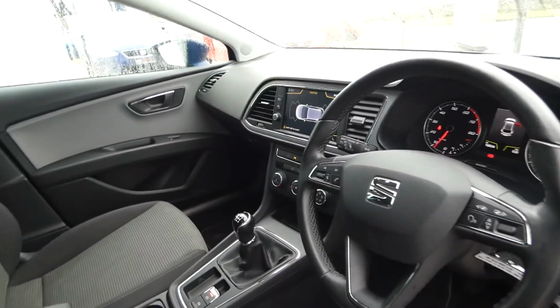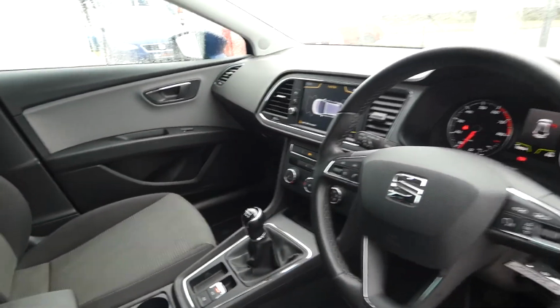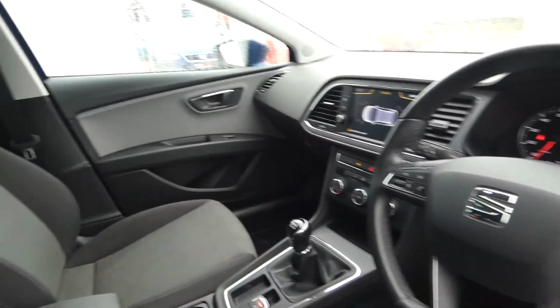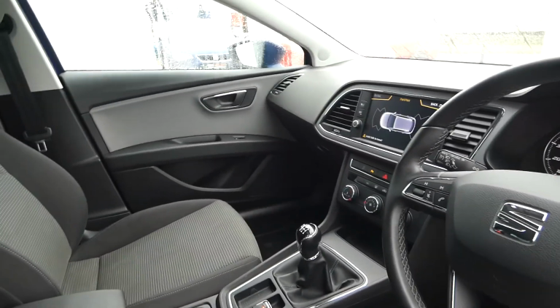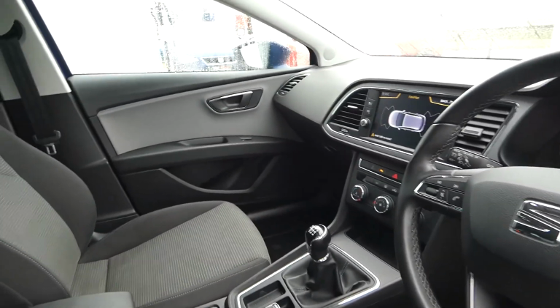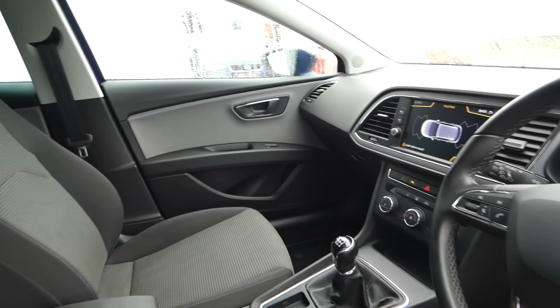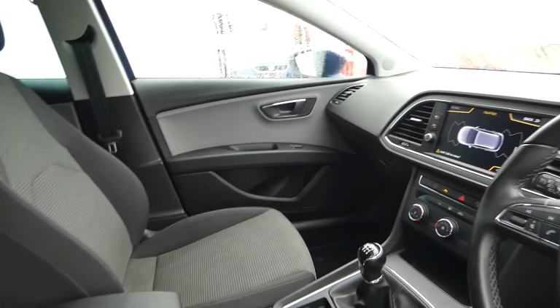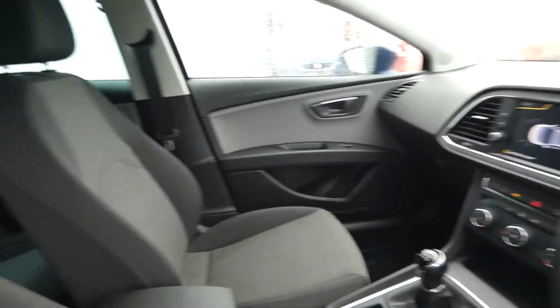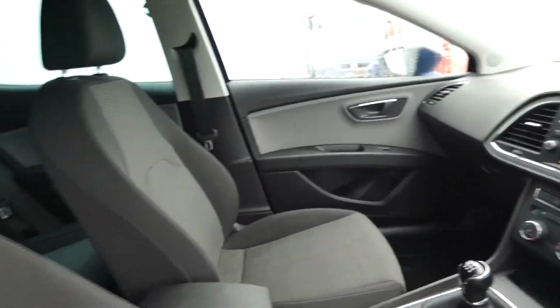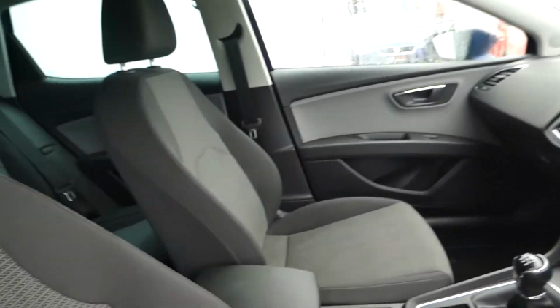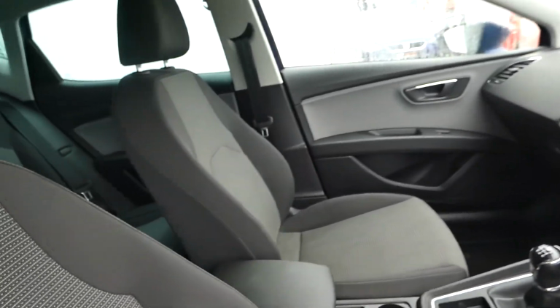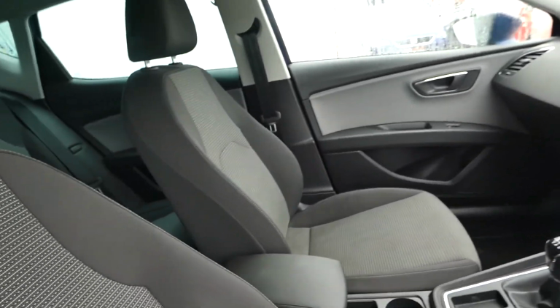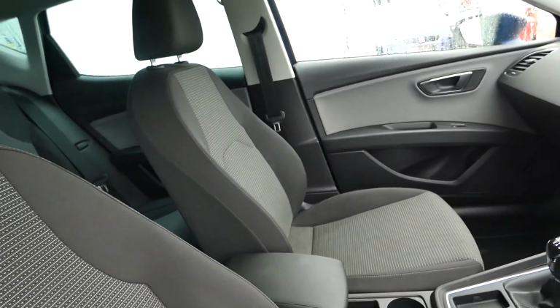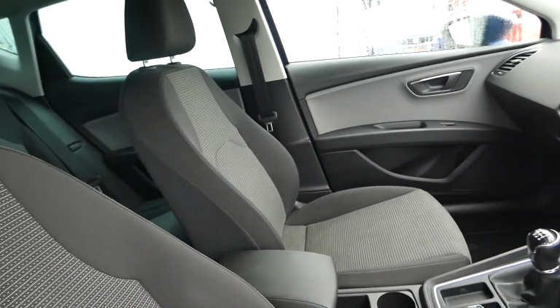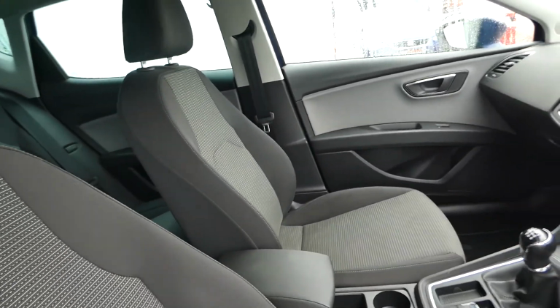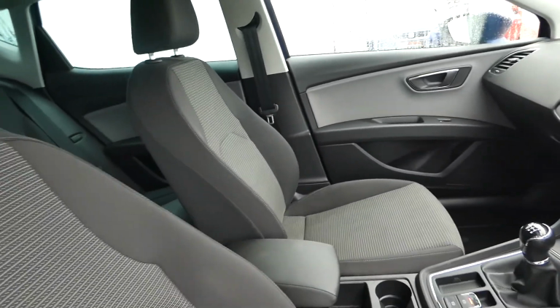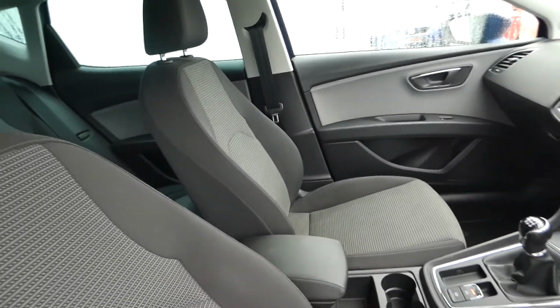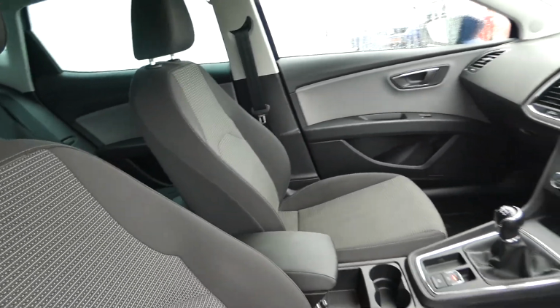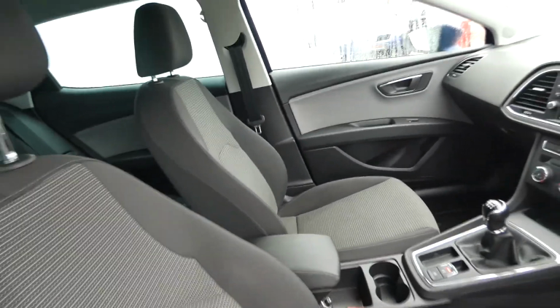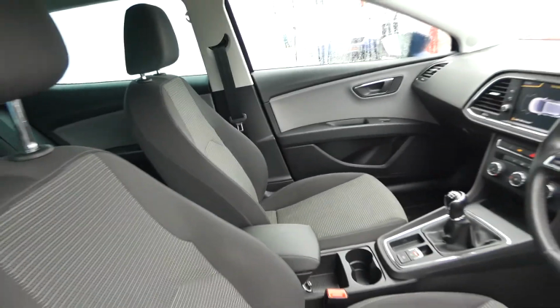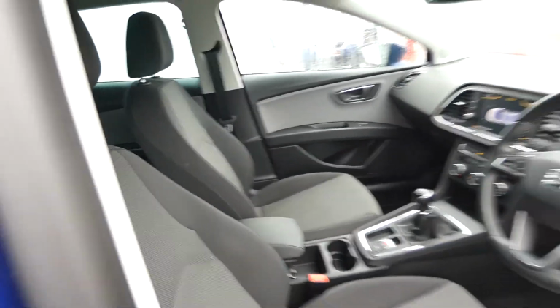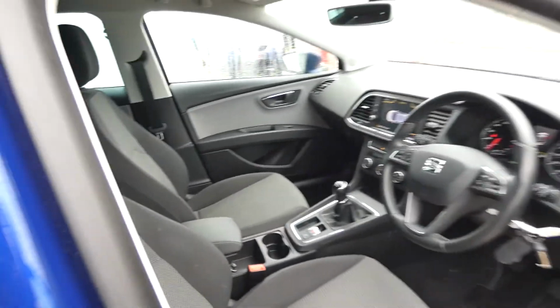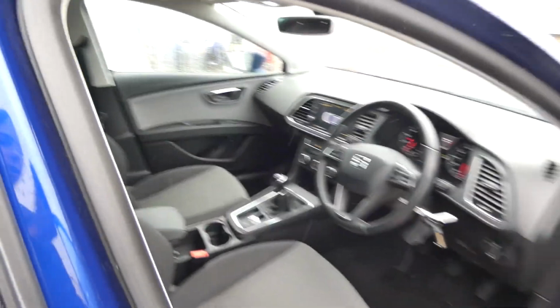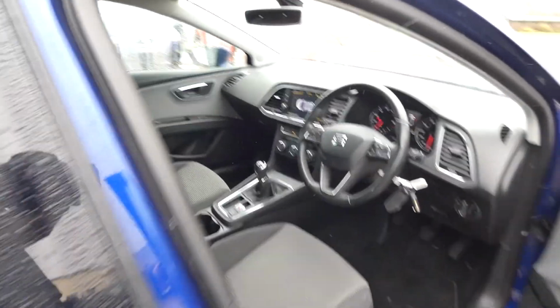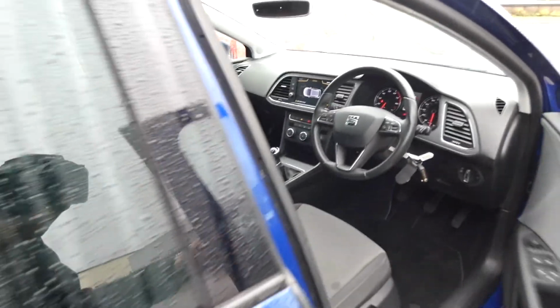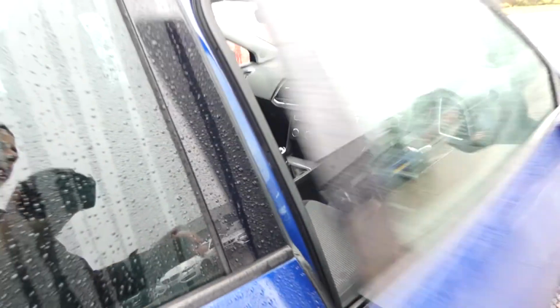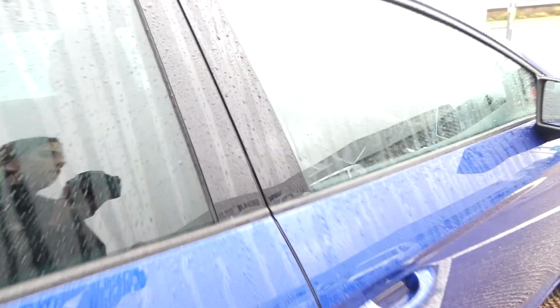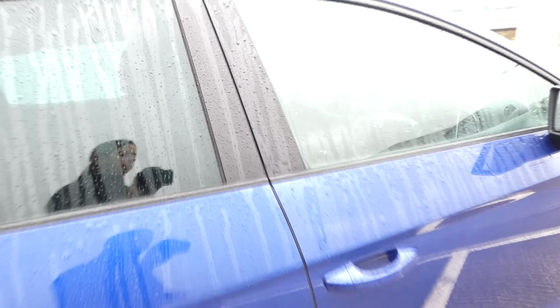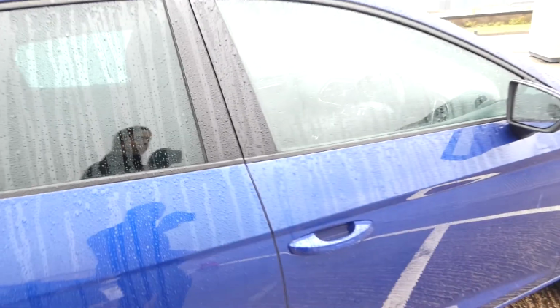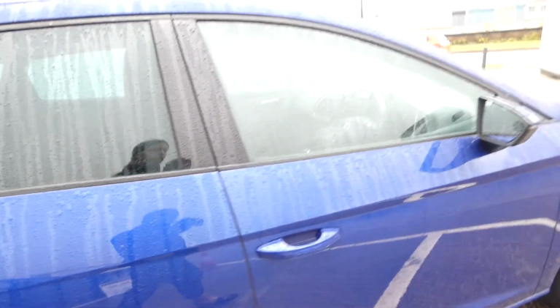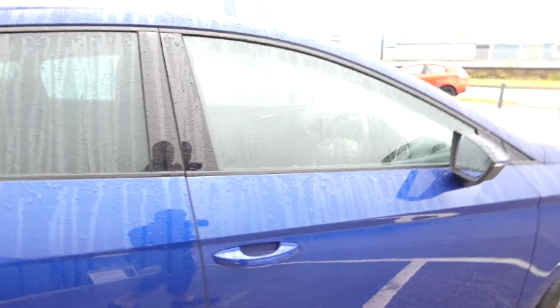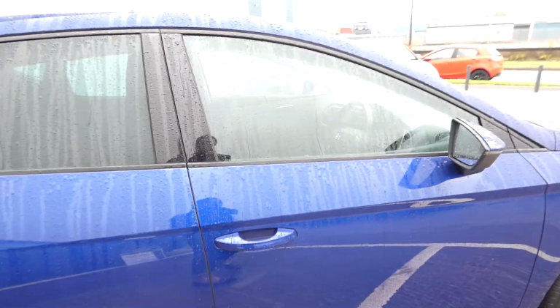It's only 18,000, 19,834 miles on the clock. It's a manual vehicle.